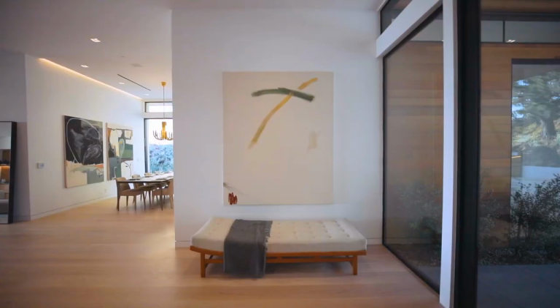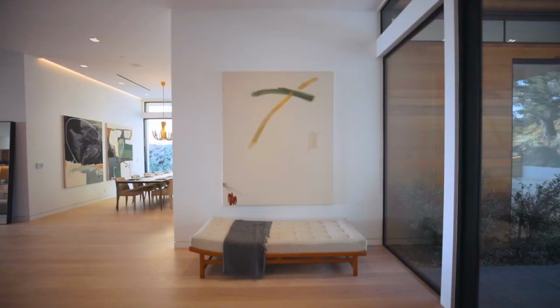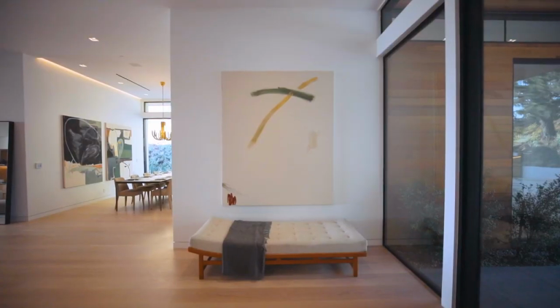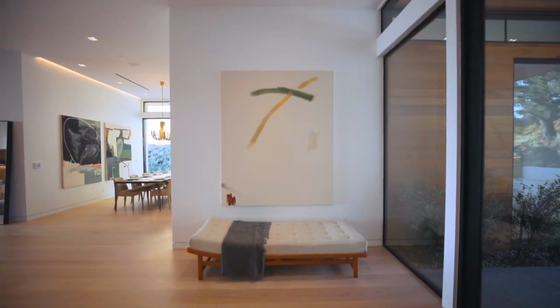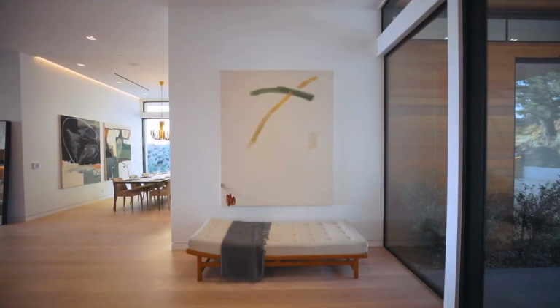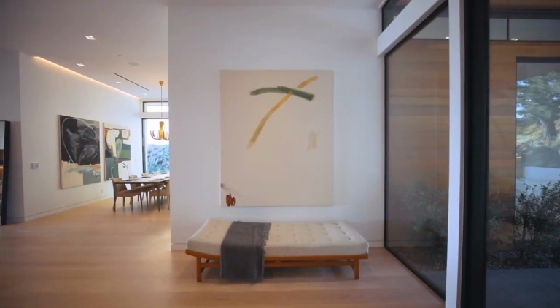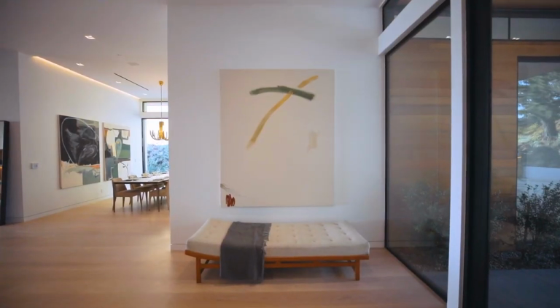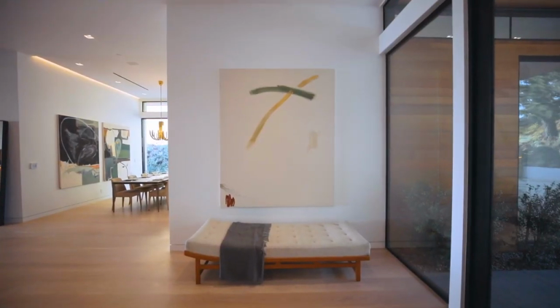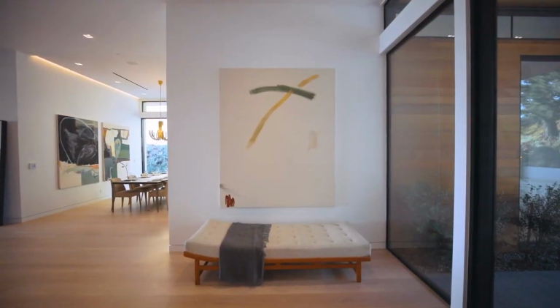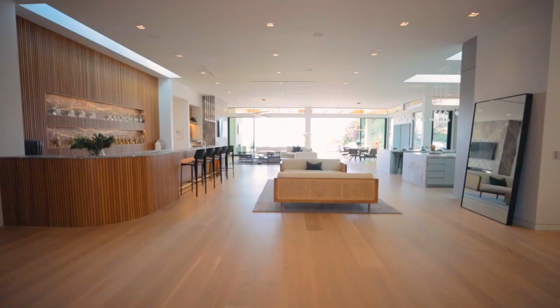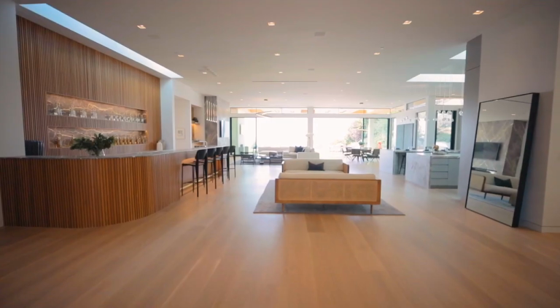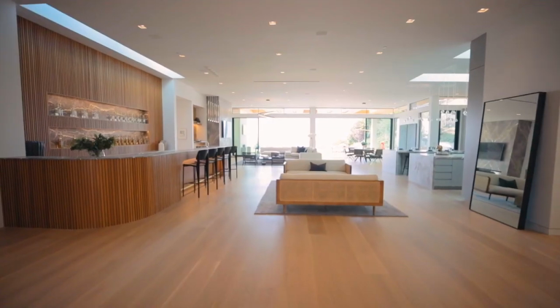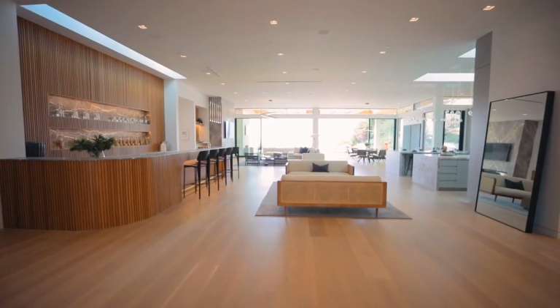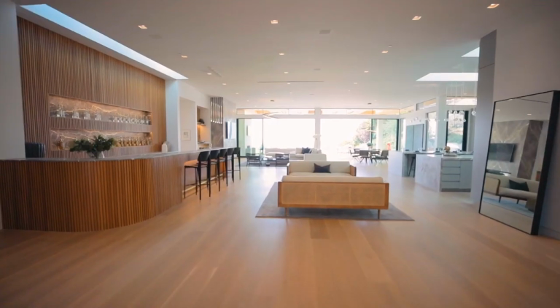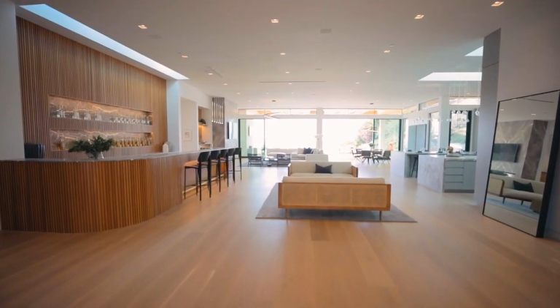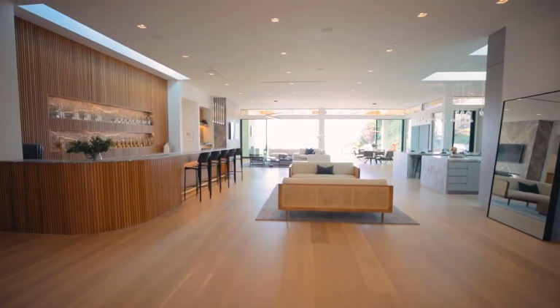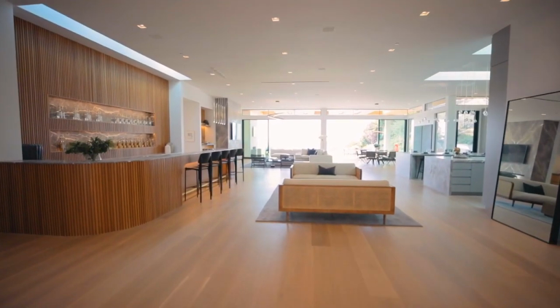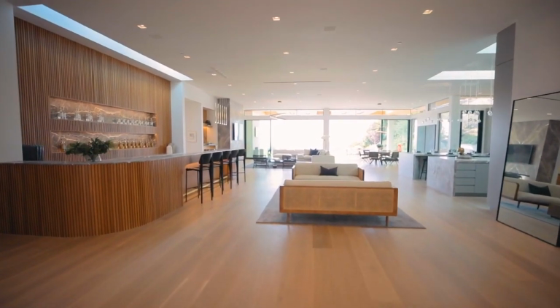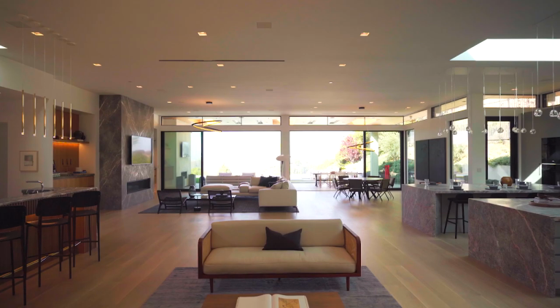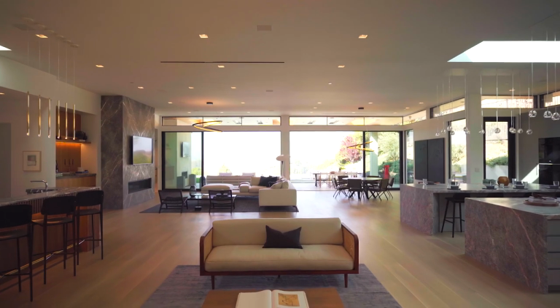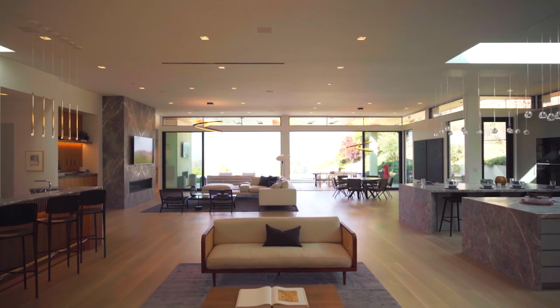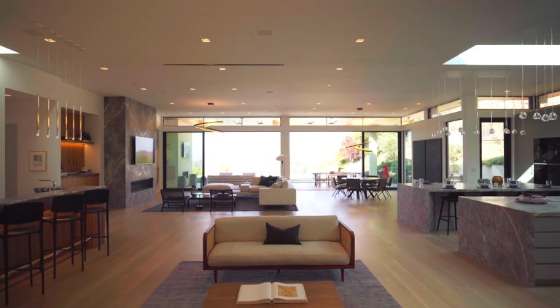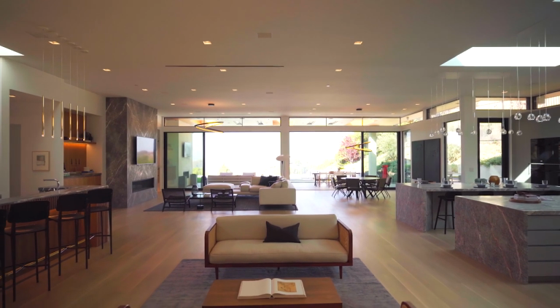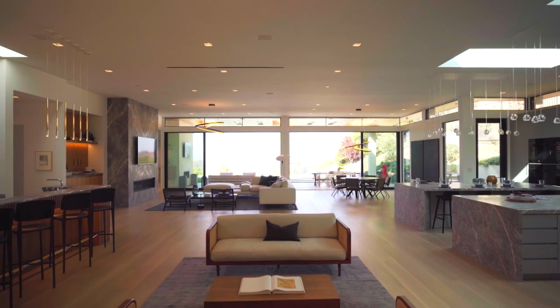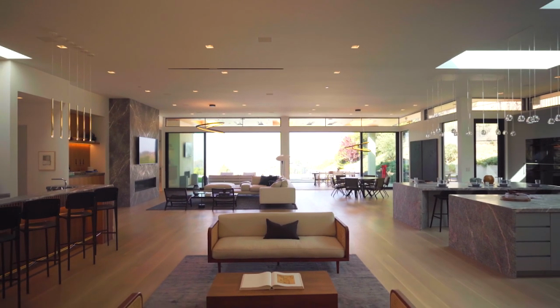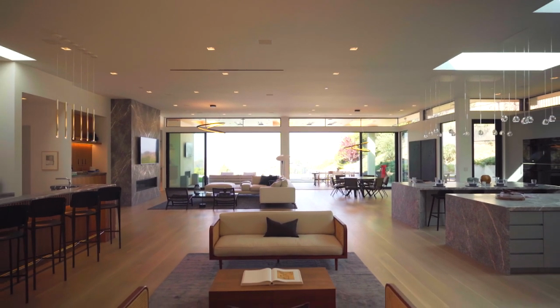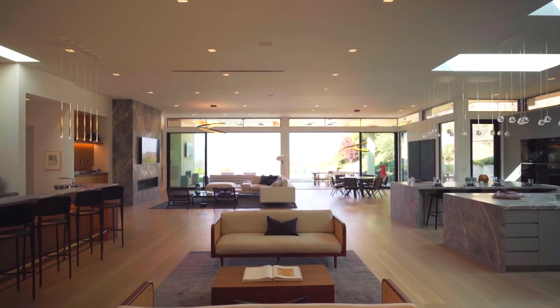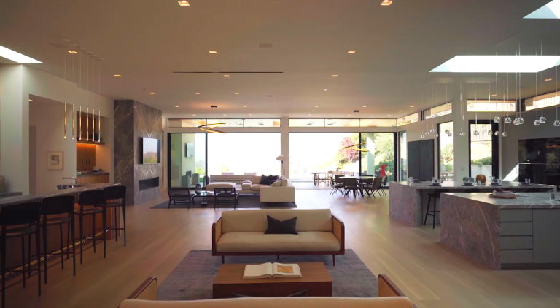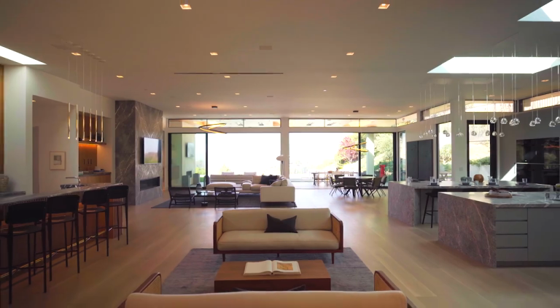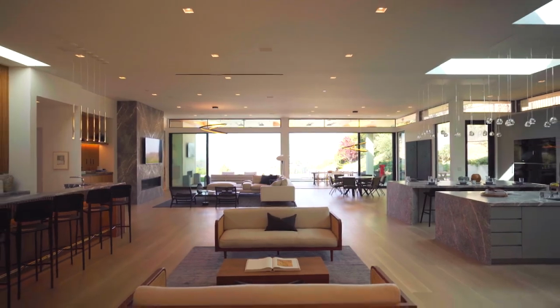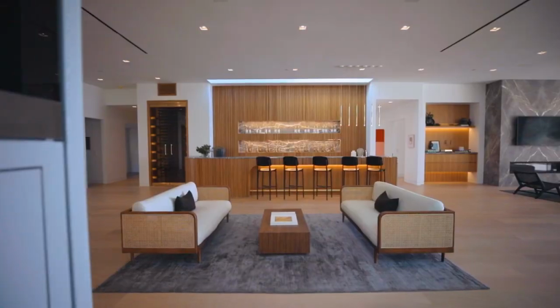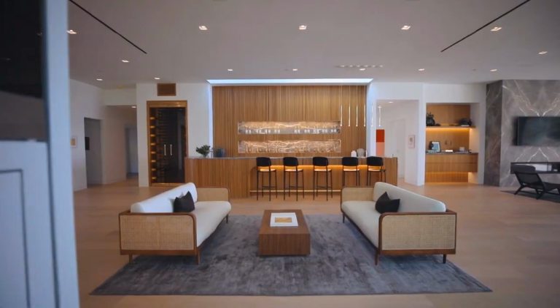Entering the hallway, you immediately grasp this indoor-outdoor feel of the house.